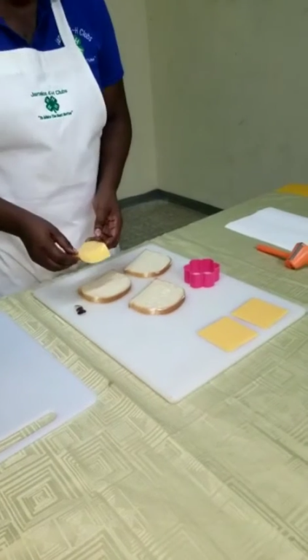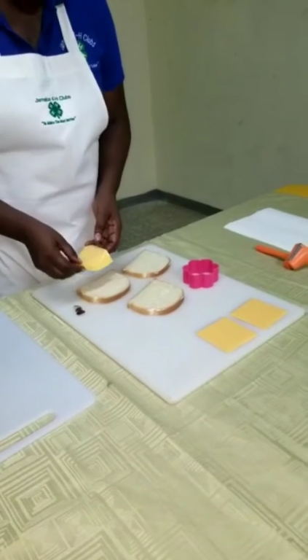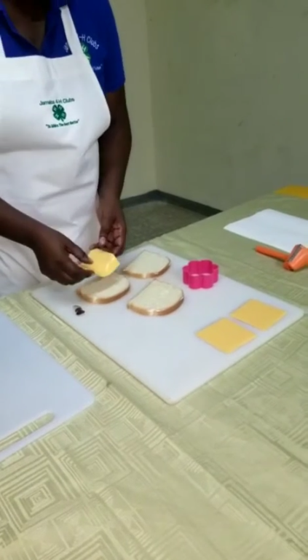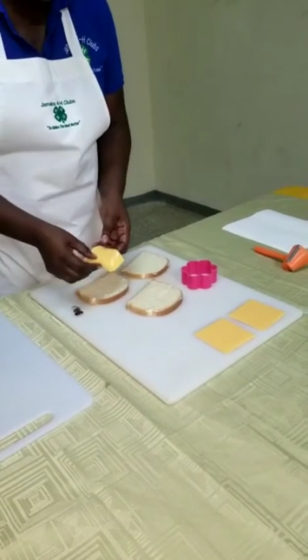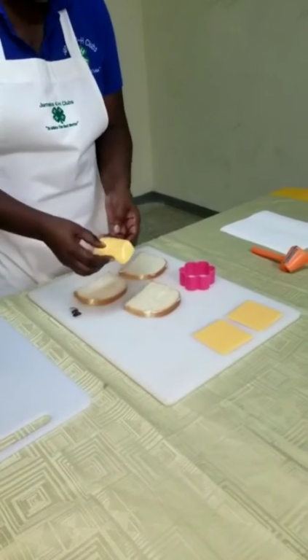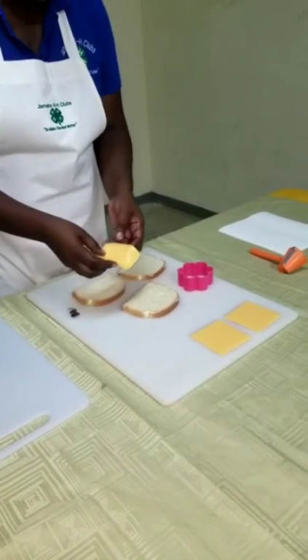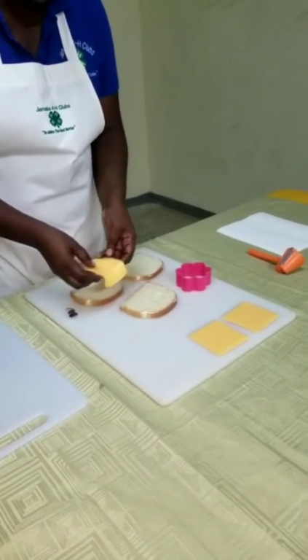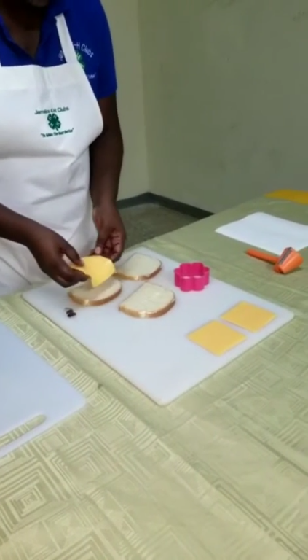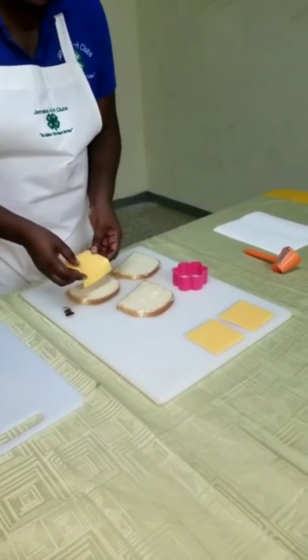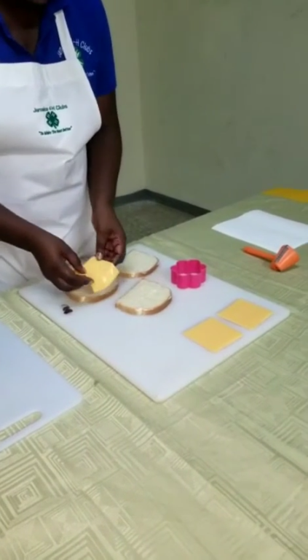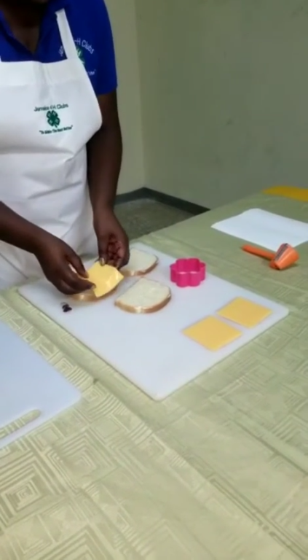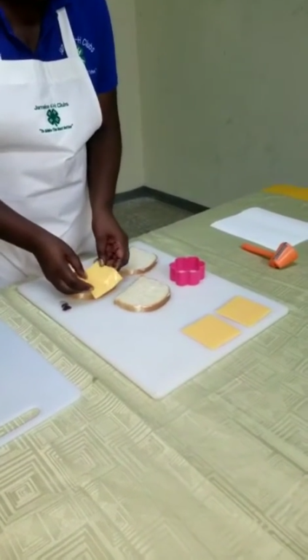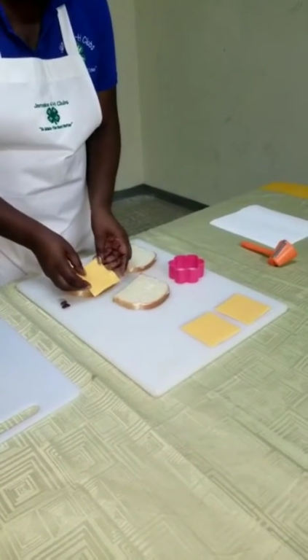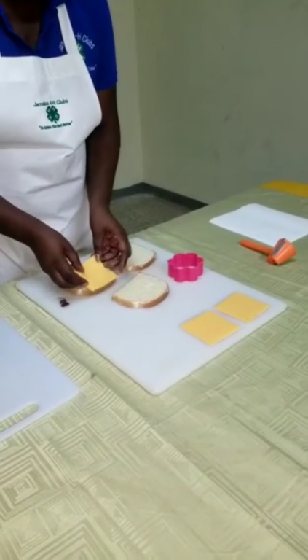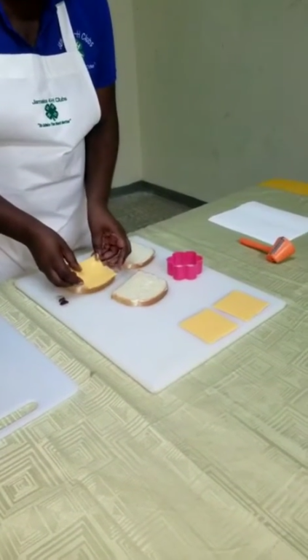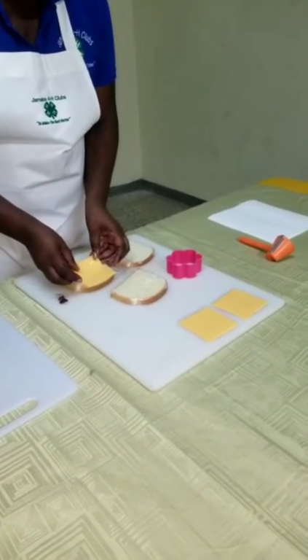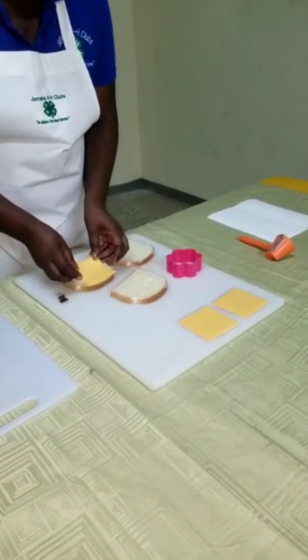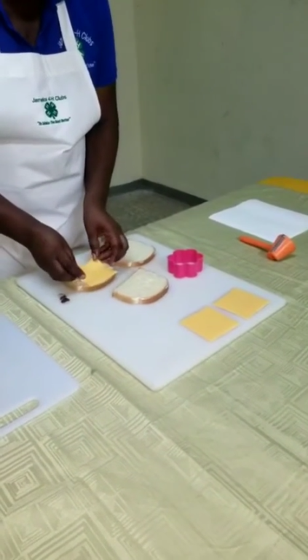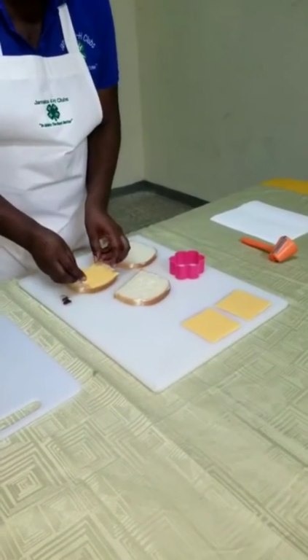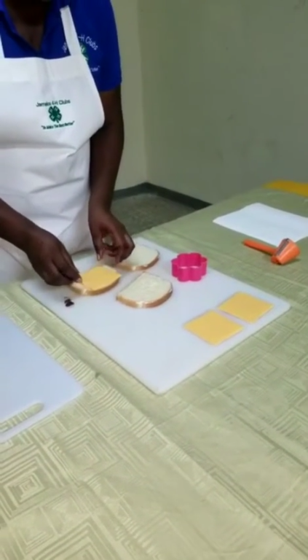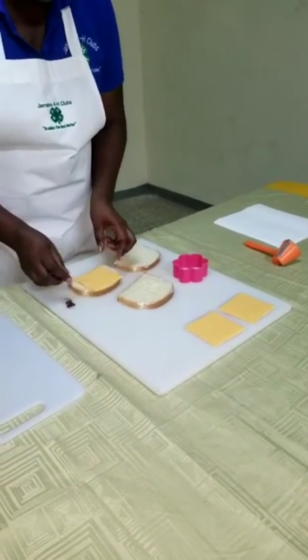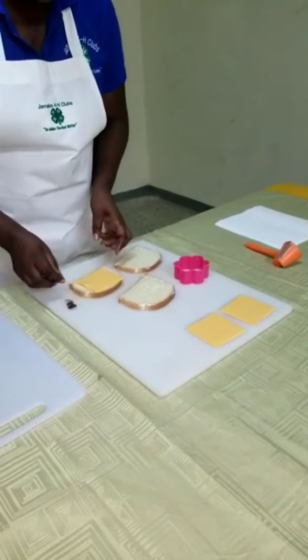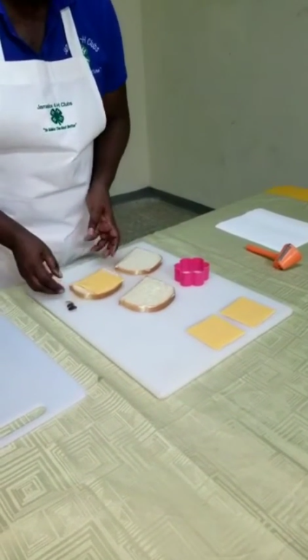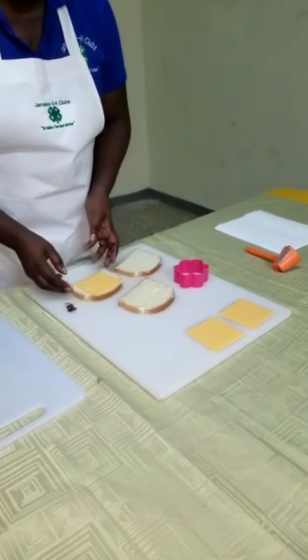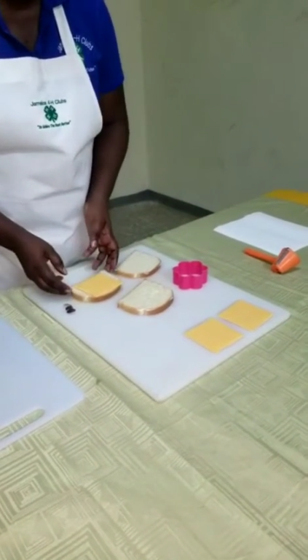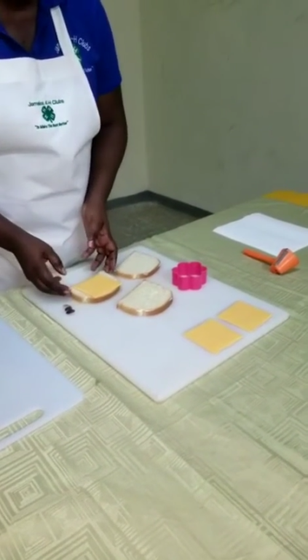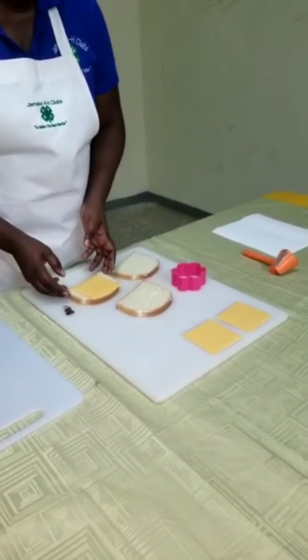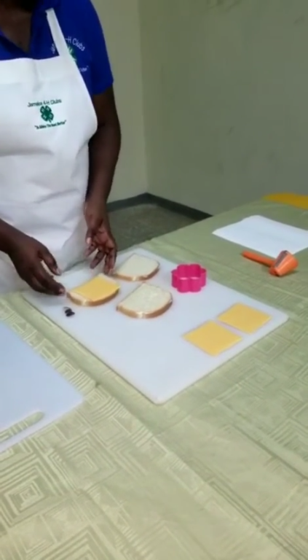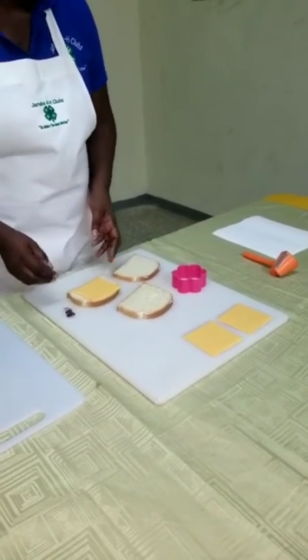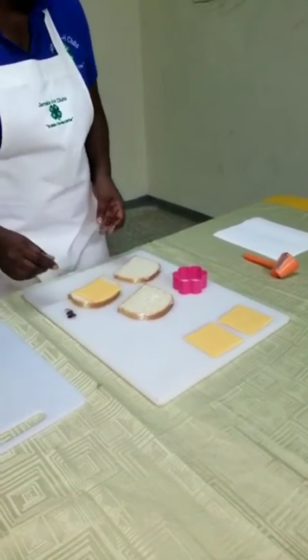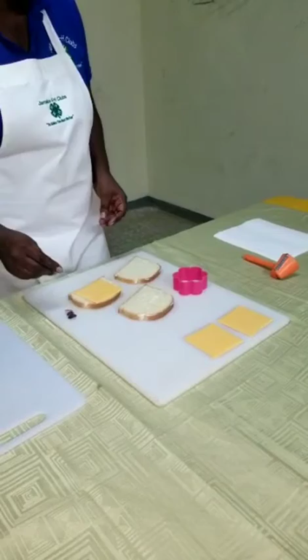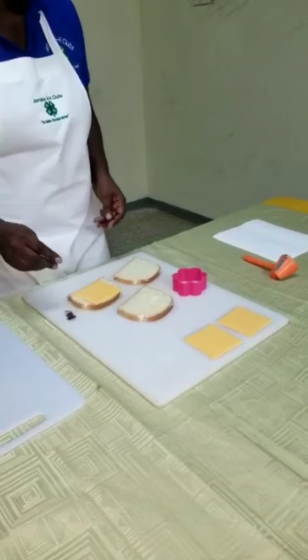Next step, we're placing our cheese on the bread.